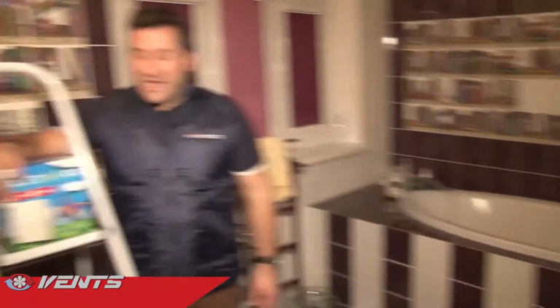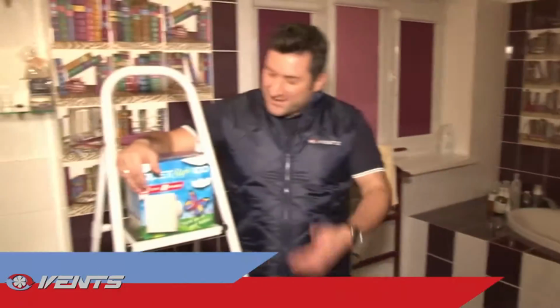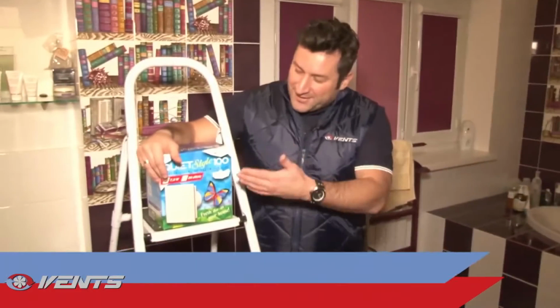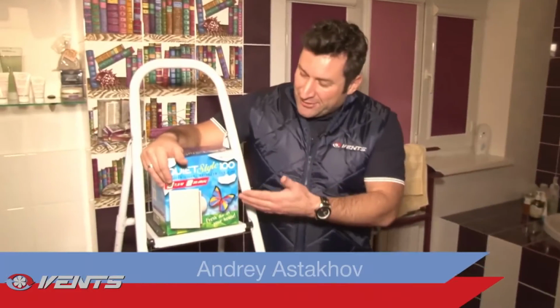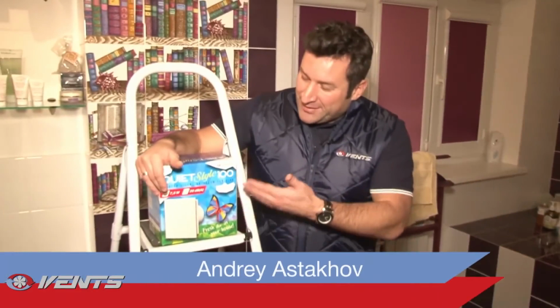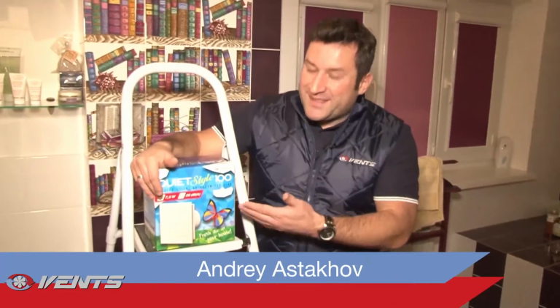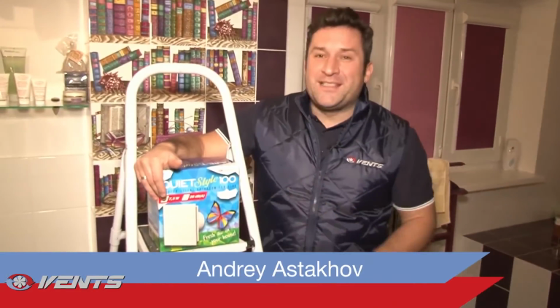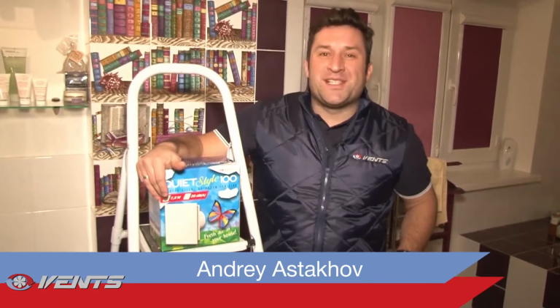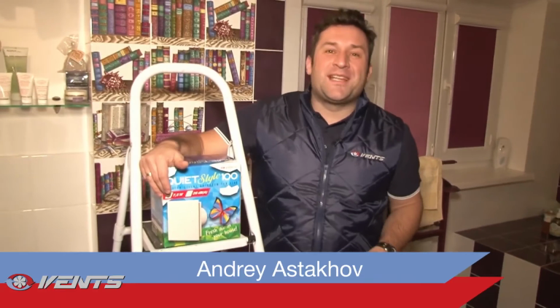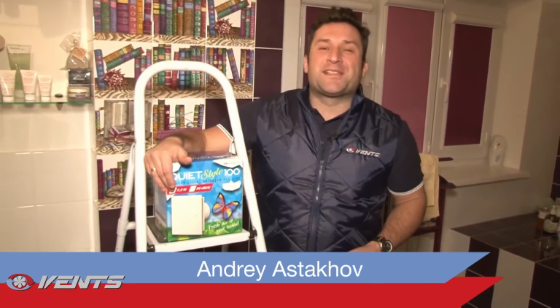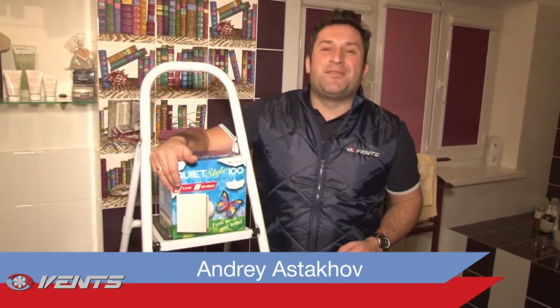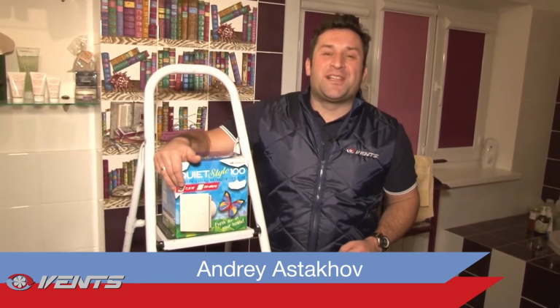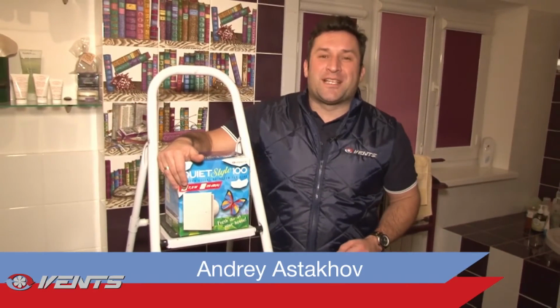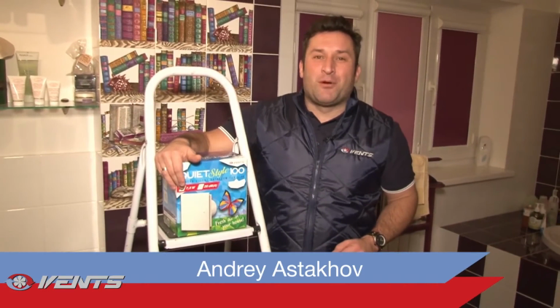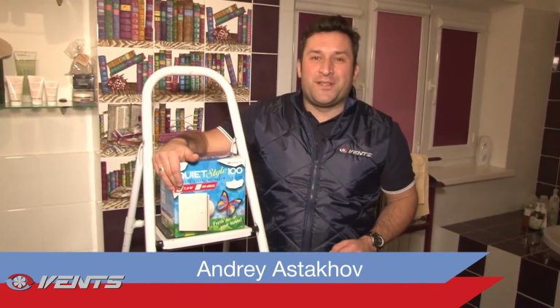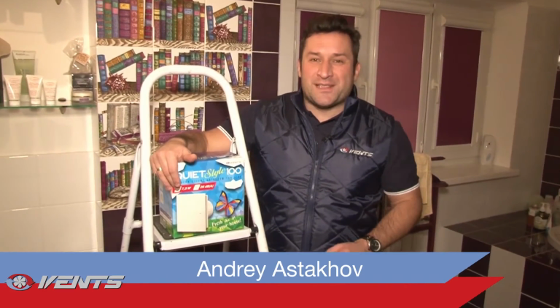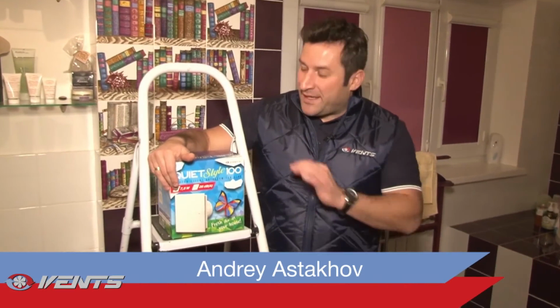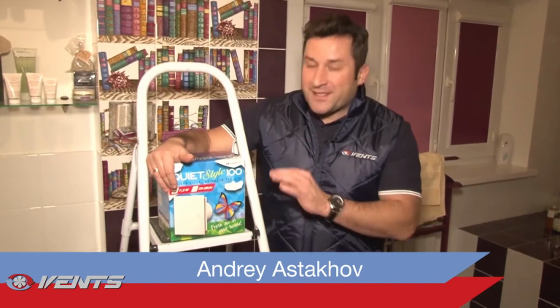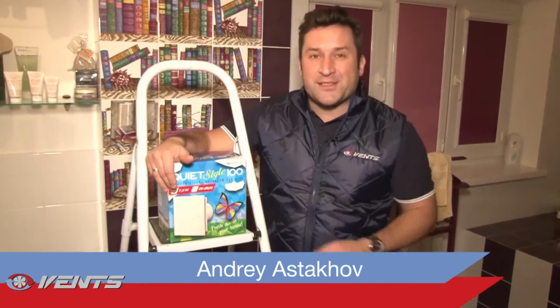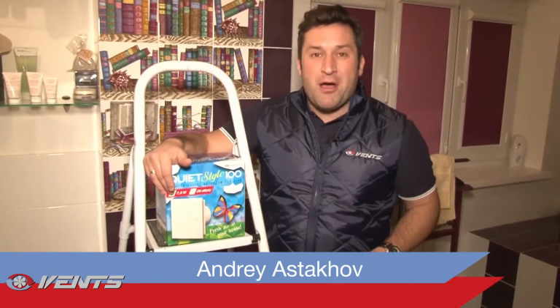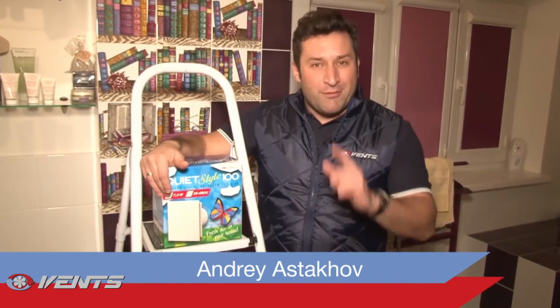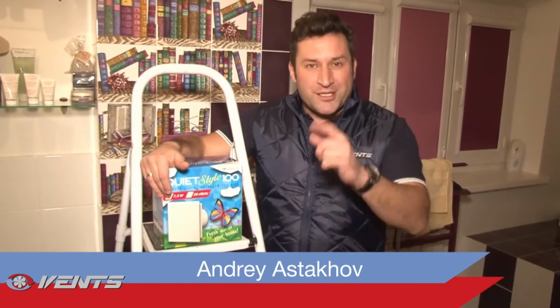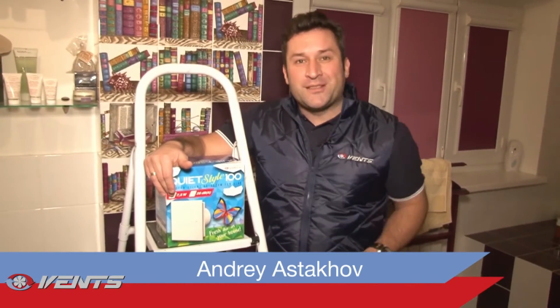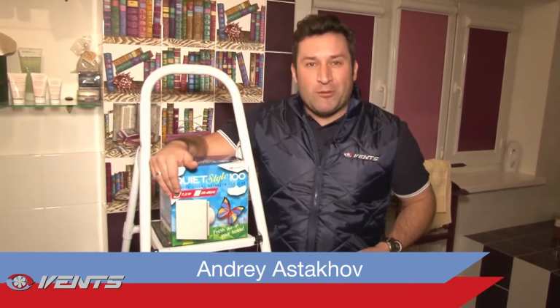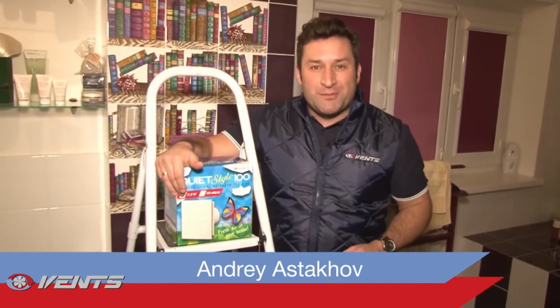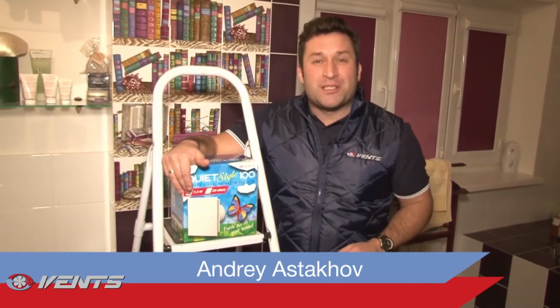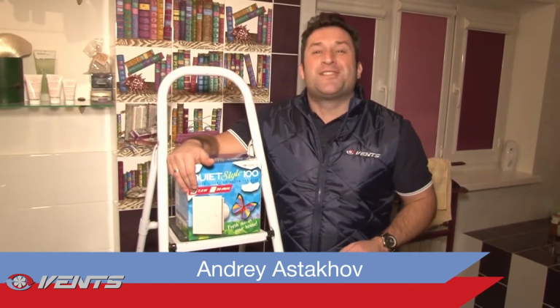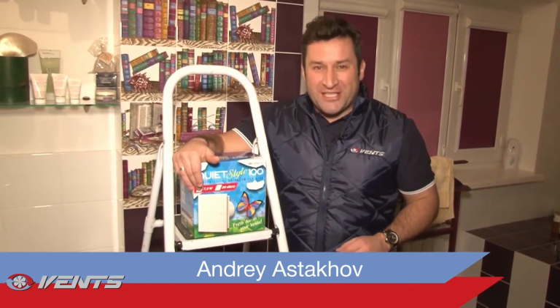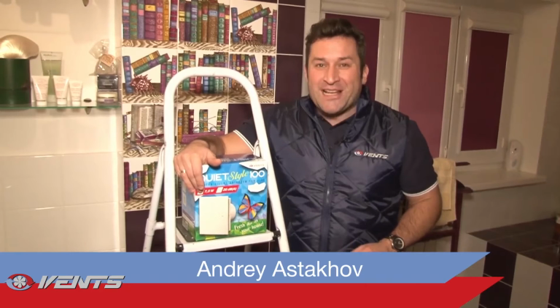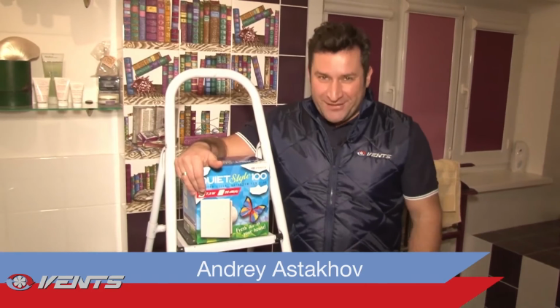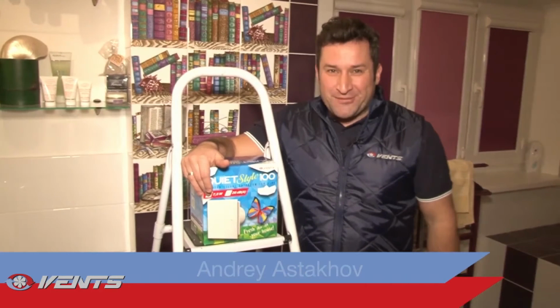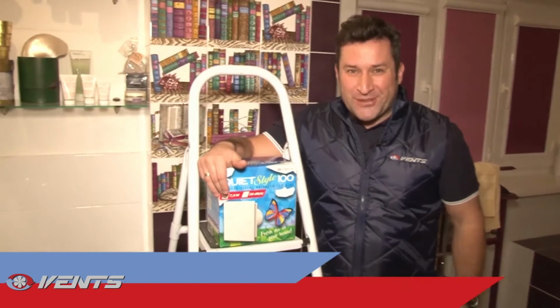With the innovative and stylish vents QuietStyle 100 design fan, you always have fresh air in your bathroom.